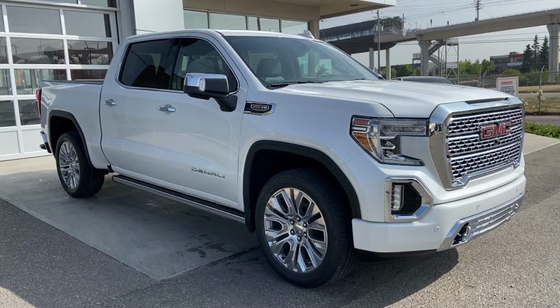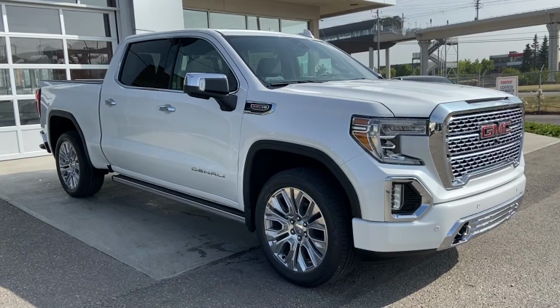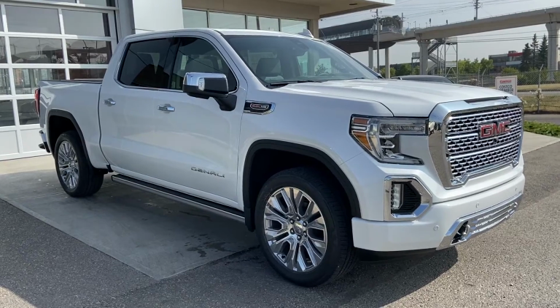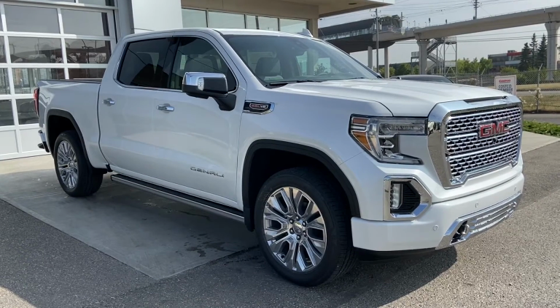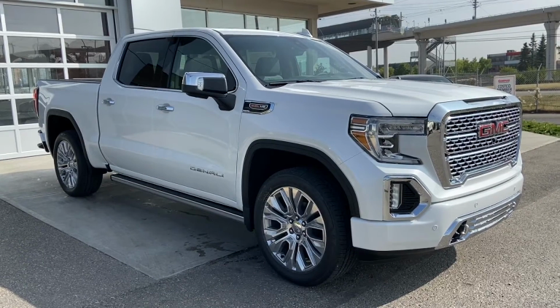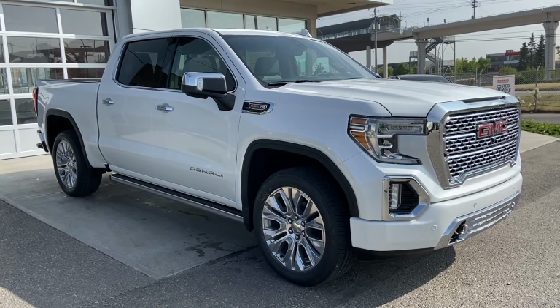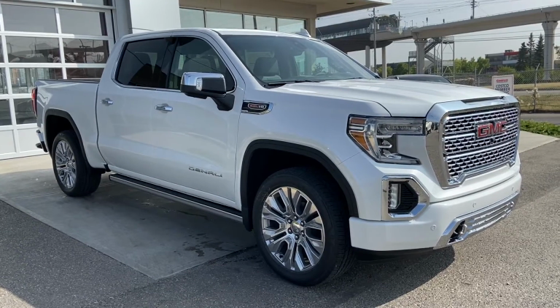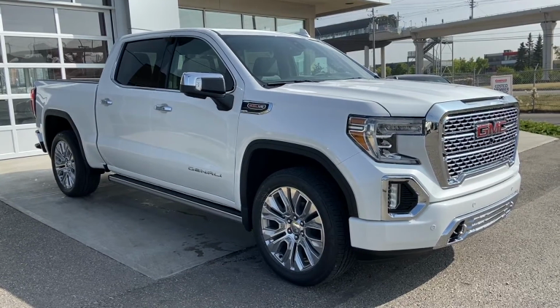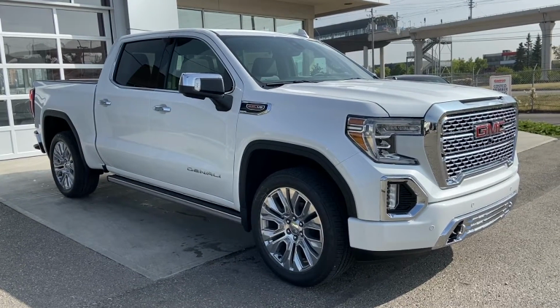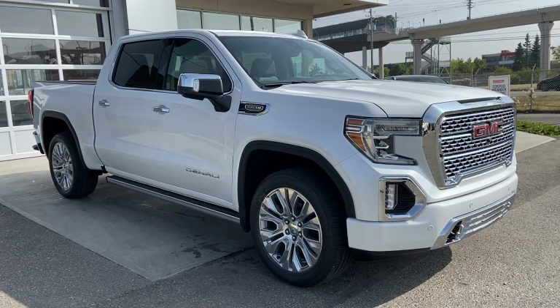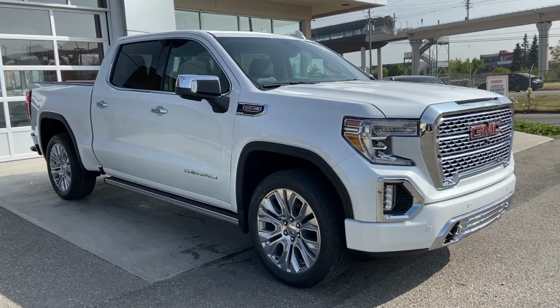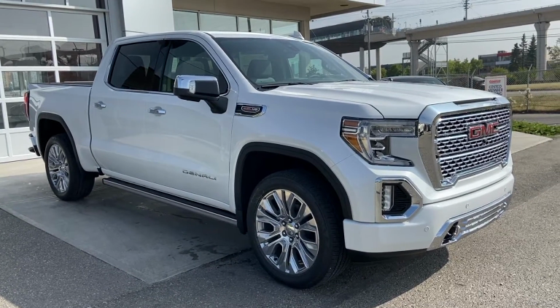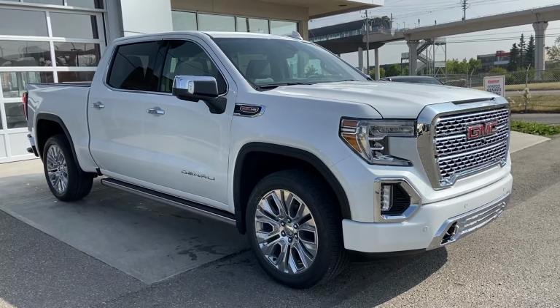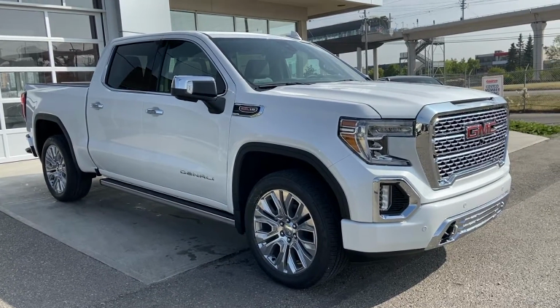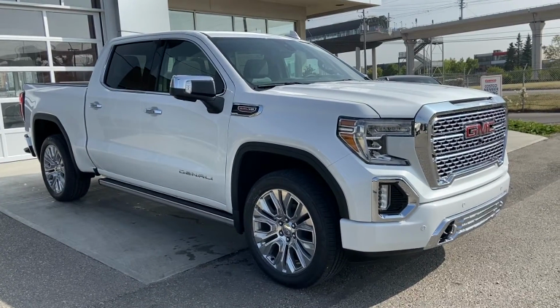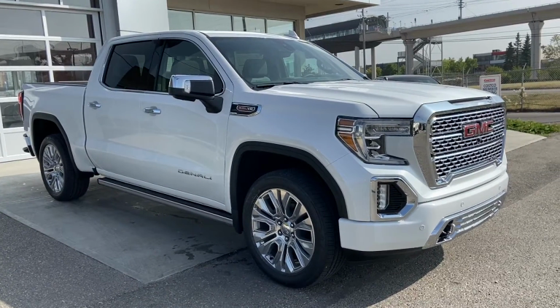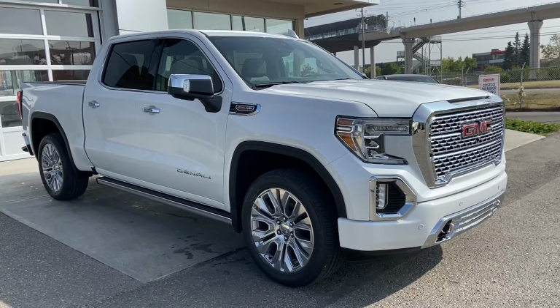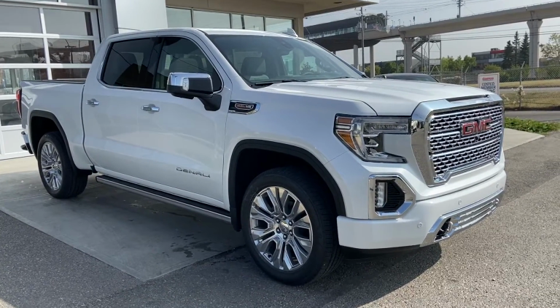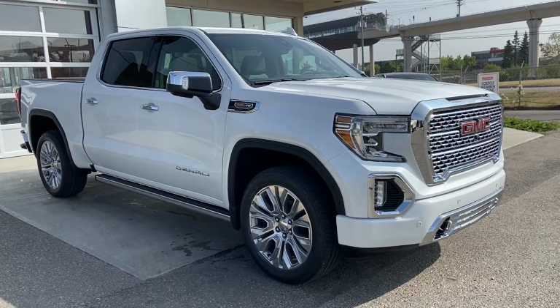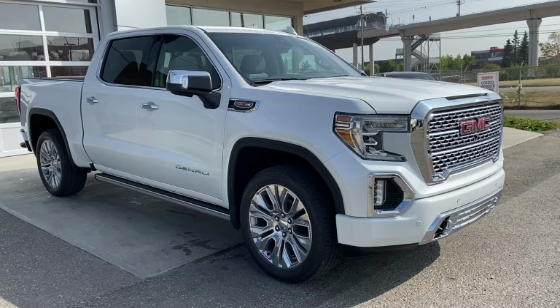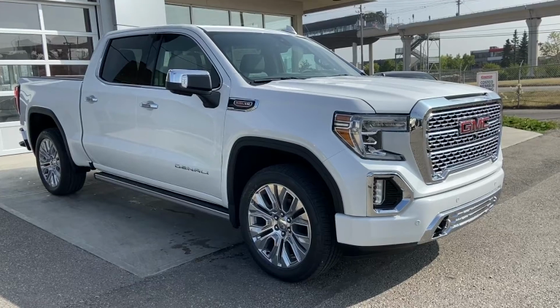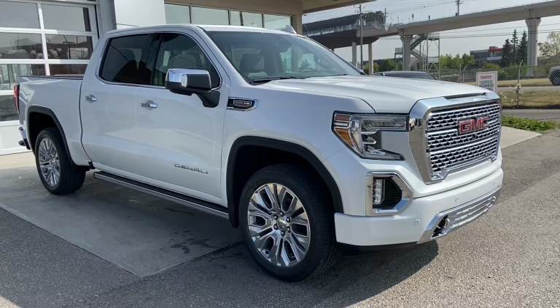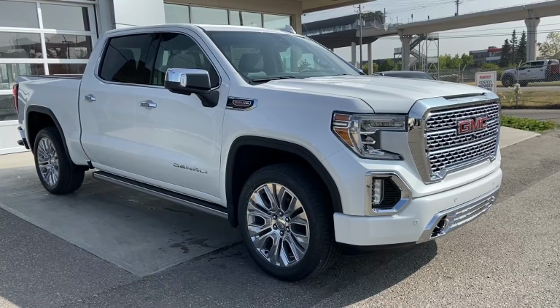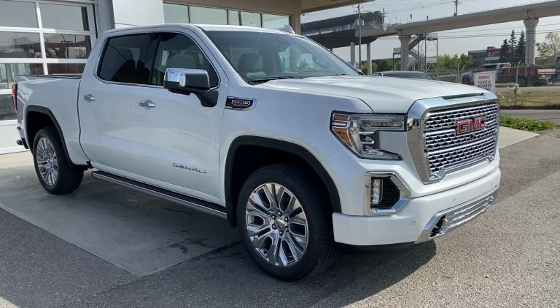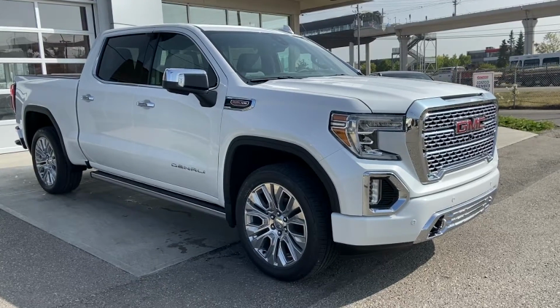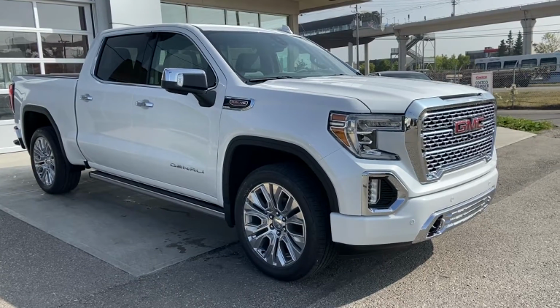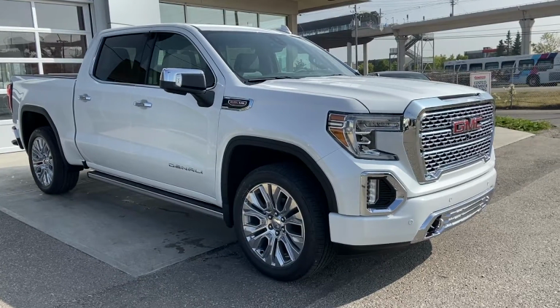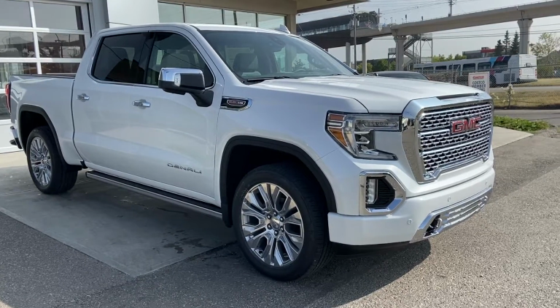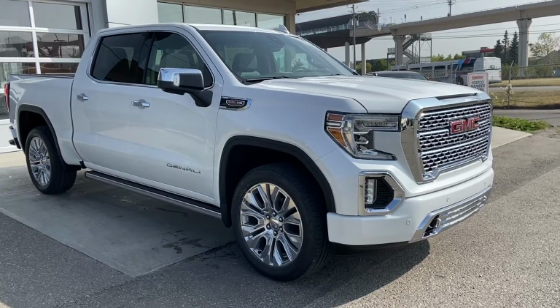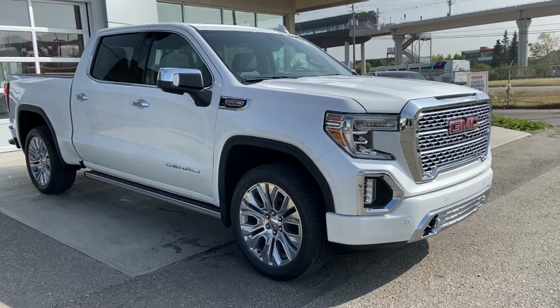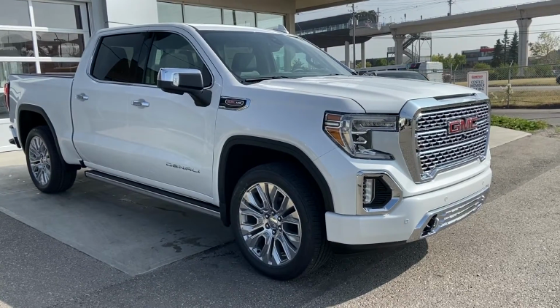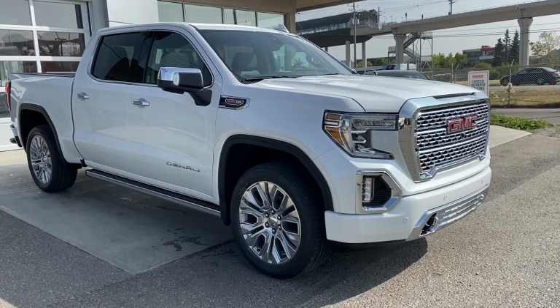Welcome to GSL GMCity 1720, Portrail, Southwest Chicago, Alberta. Today we're doing a quick walk-around video on the brand-new 2020 GMC Denali 1500.